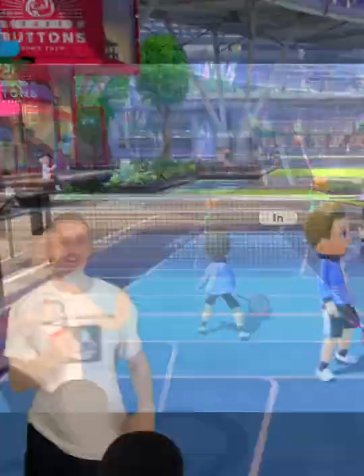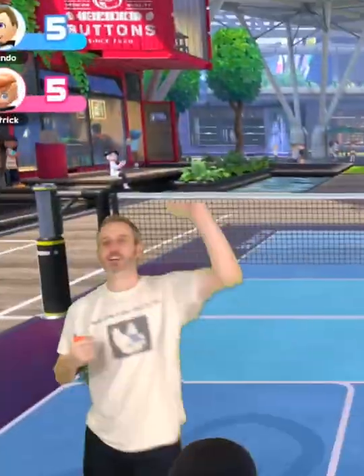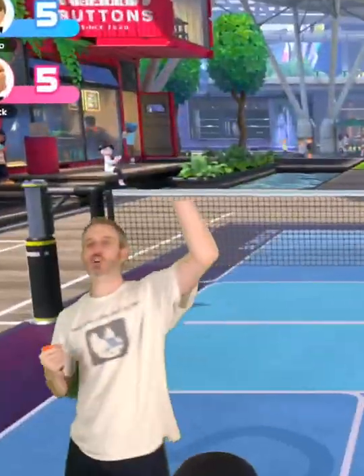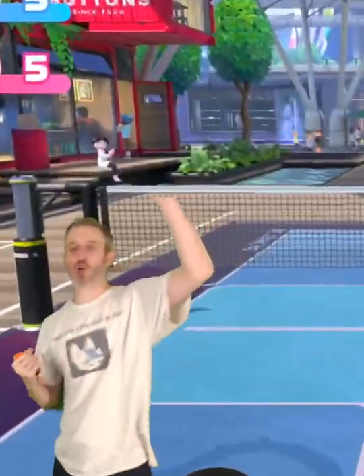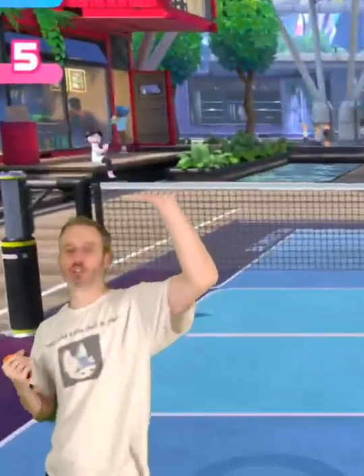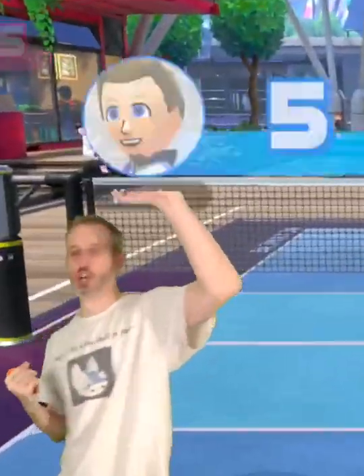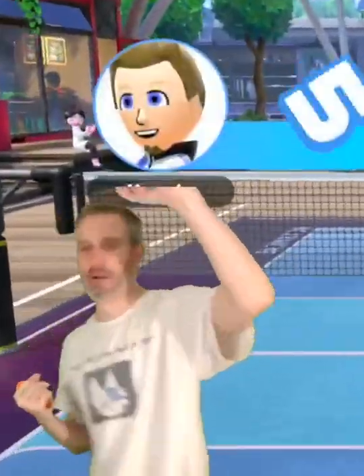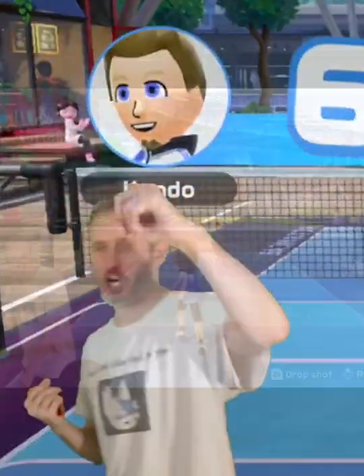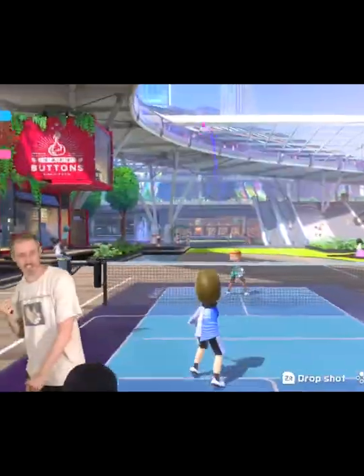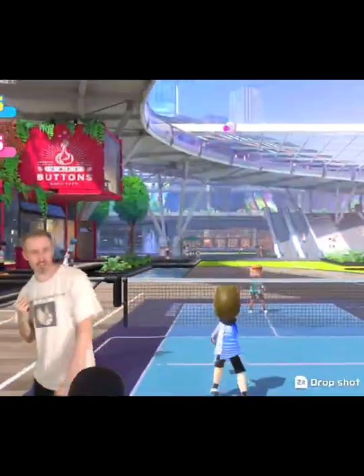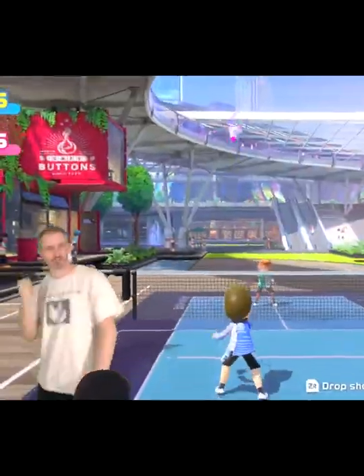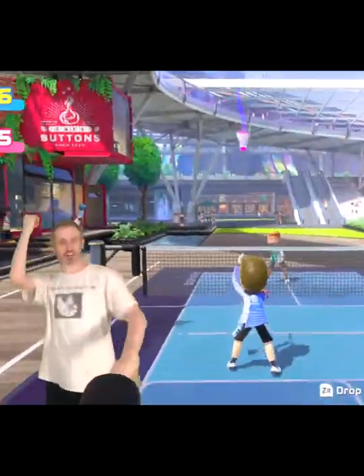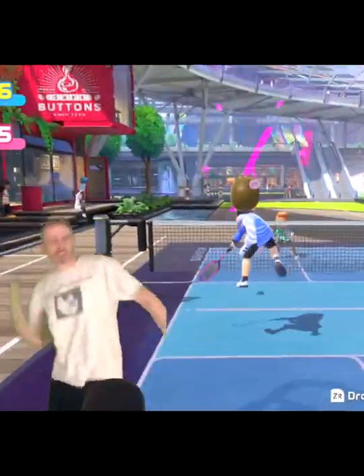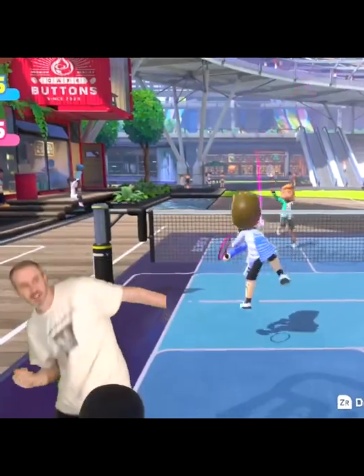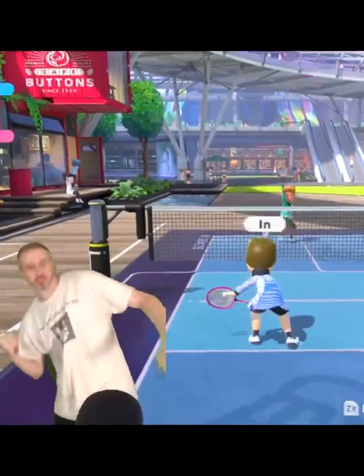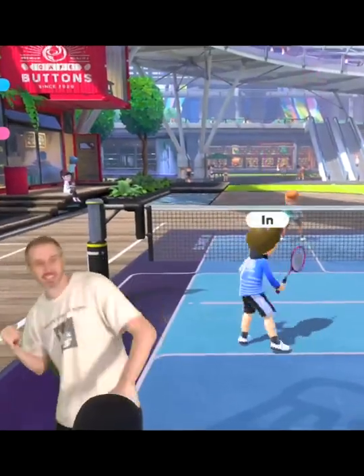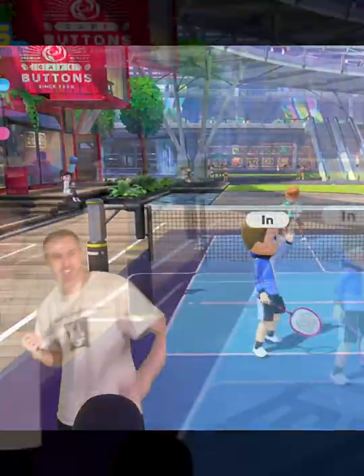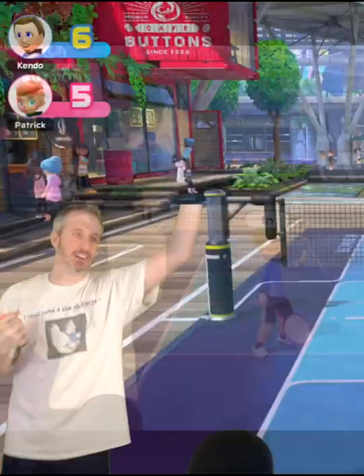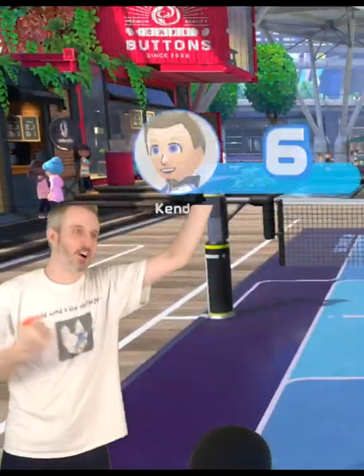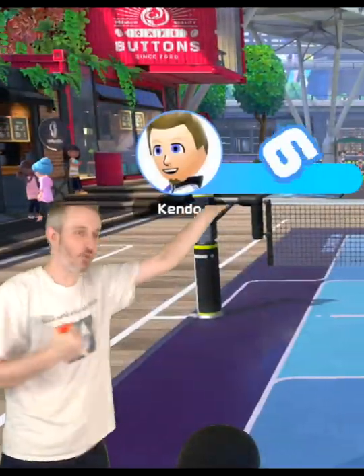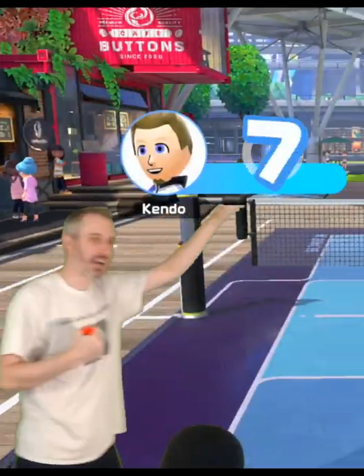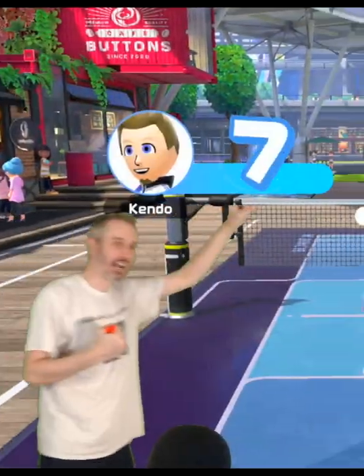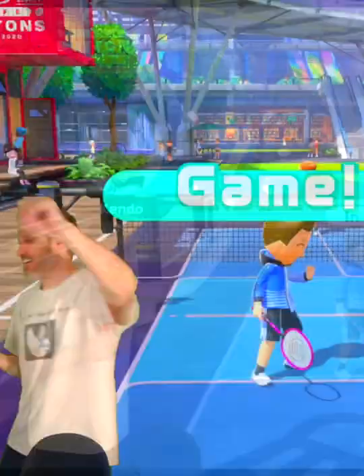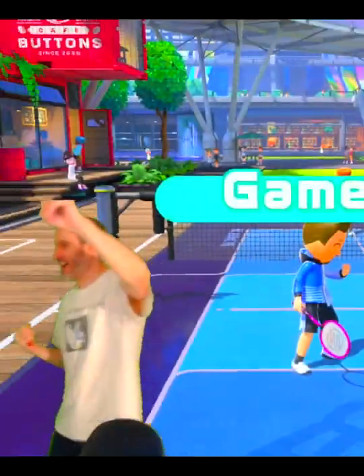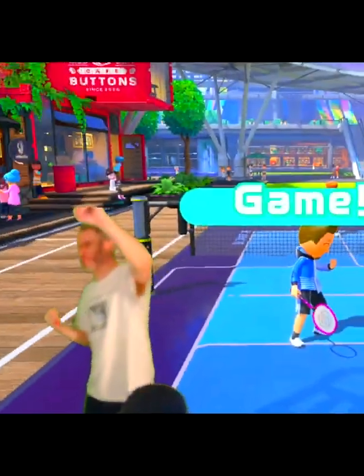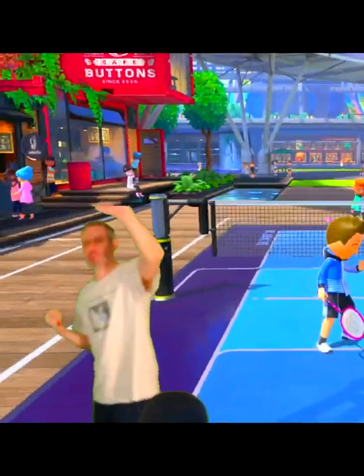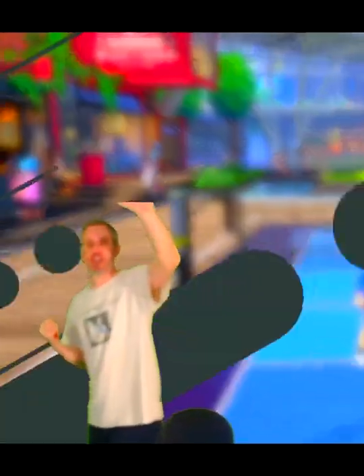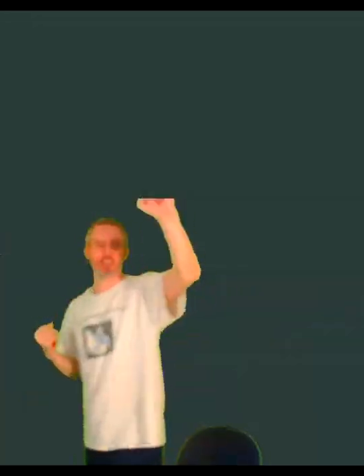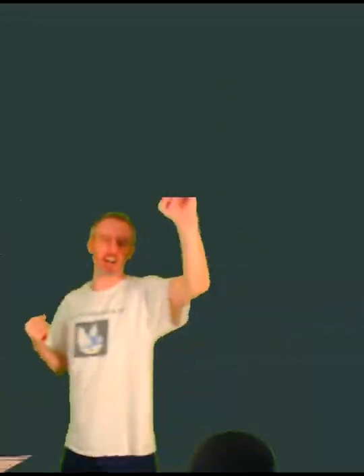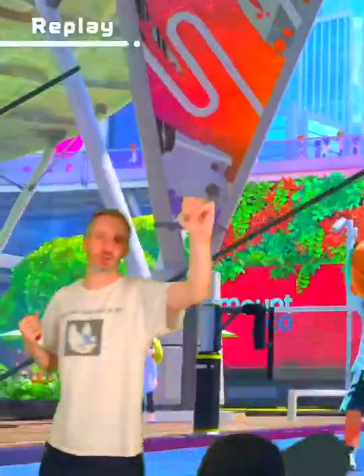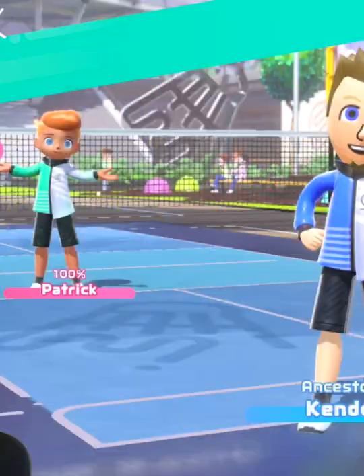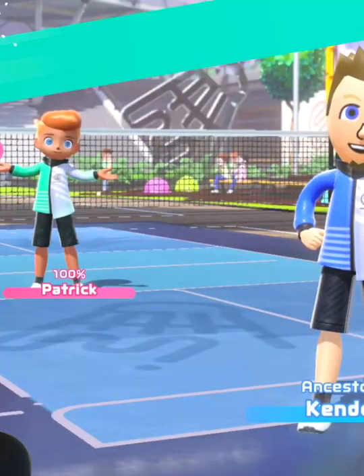Did you guys see that epicness? Sing Baby Shark while playing tennis. Oh my god. I am your god now. Thank you.